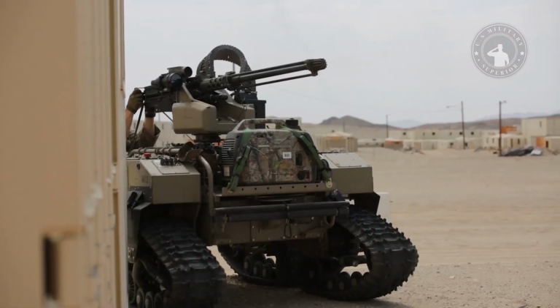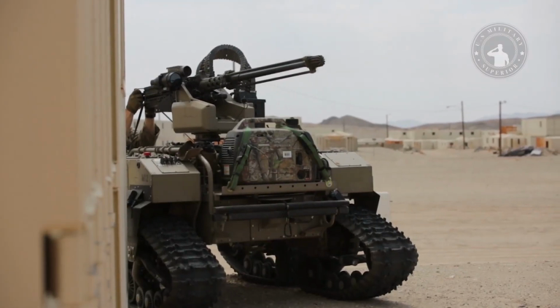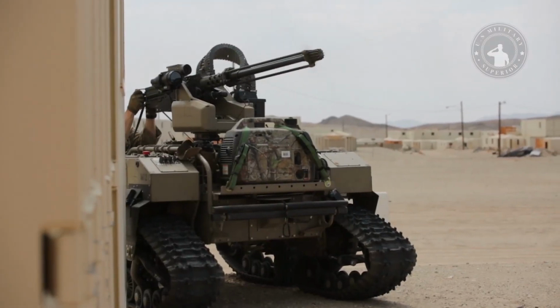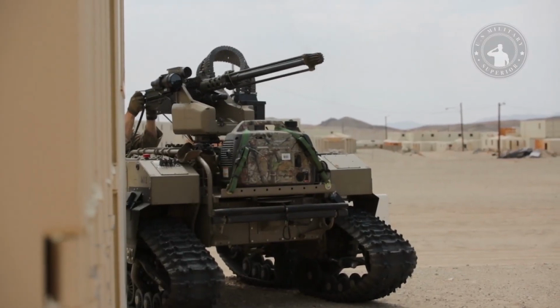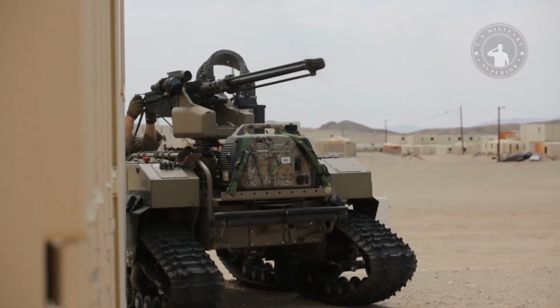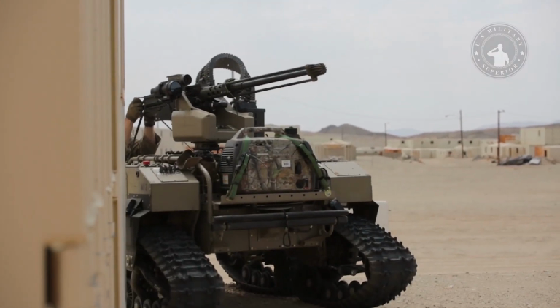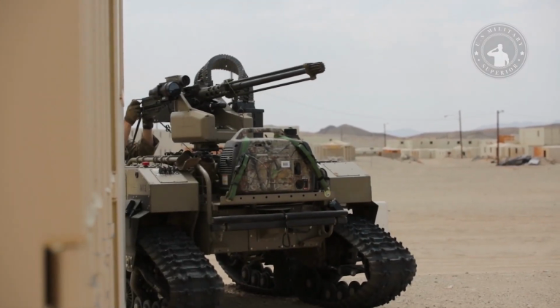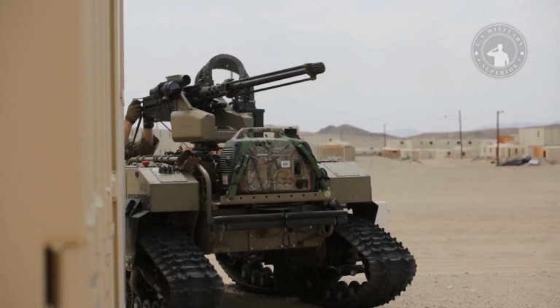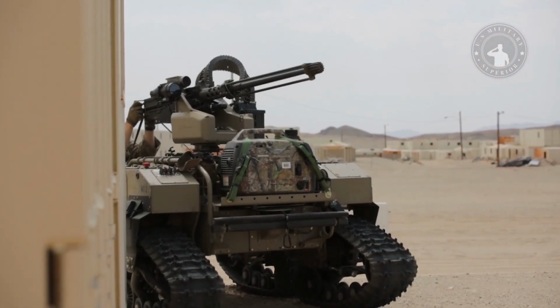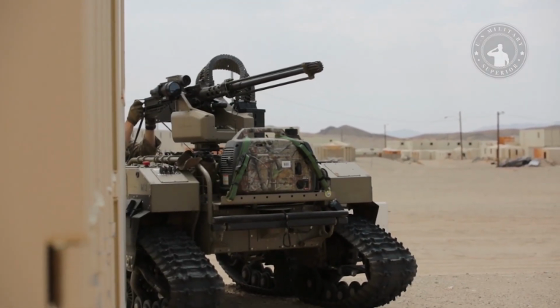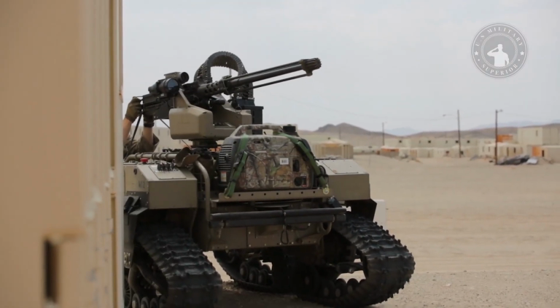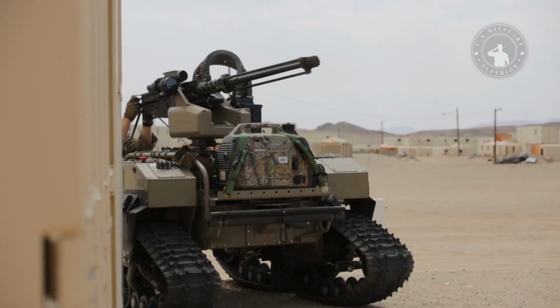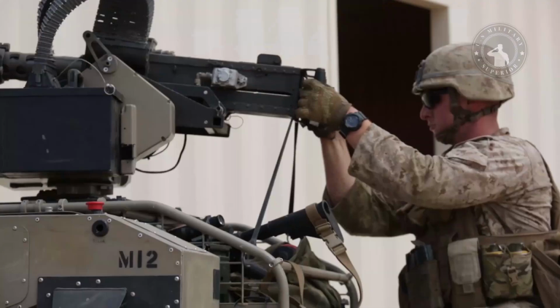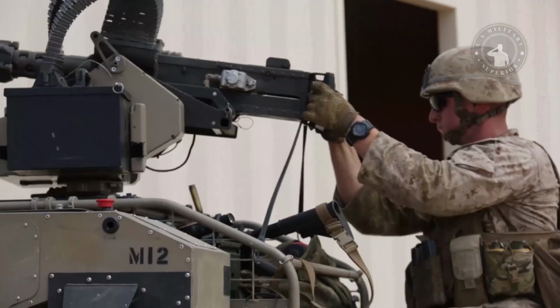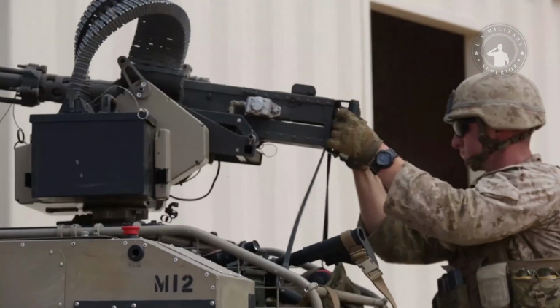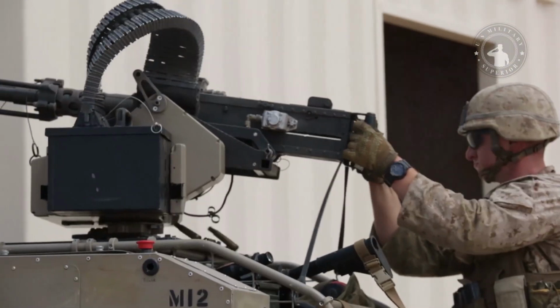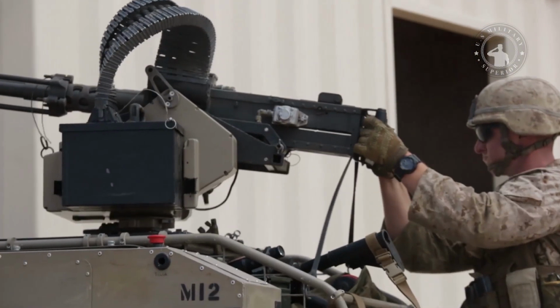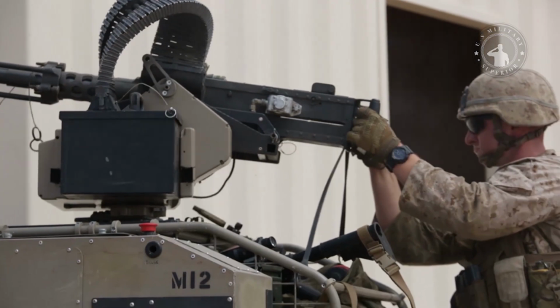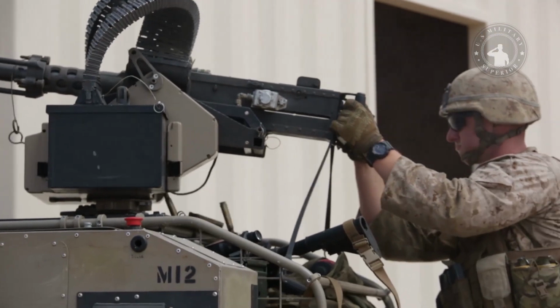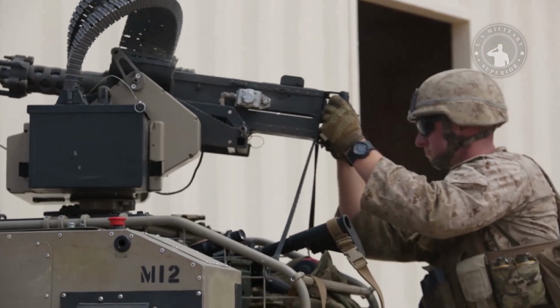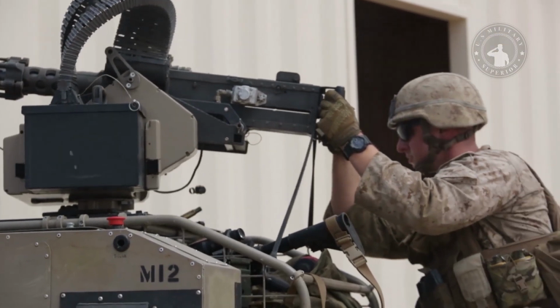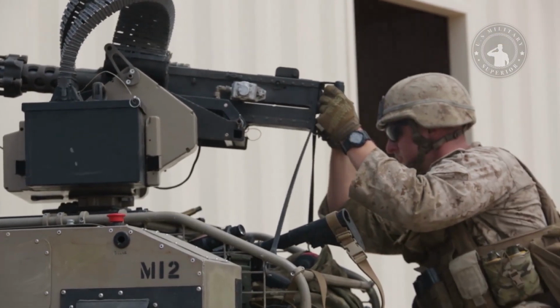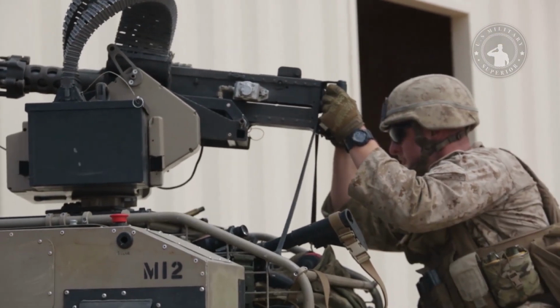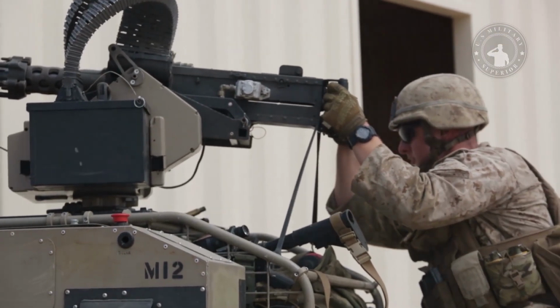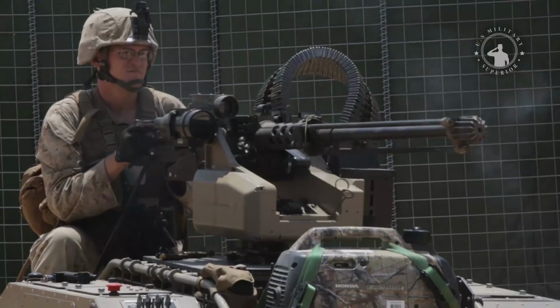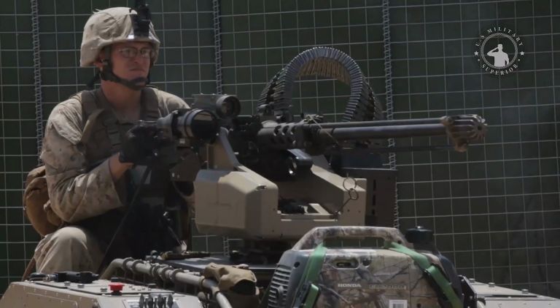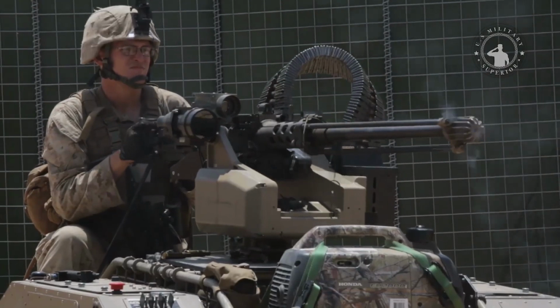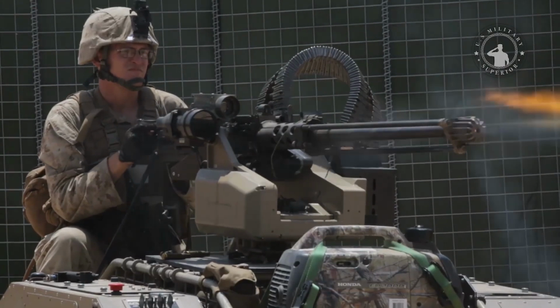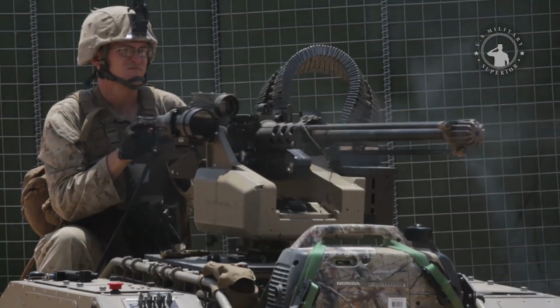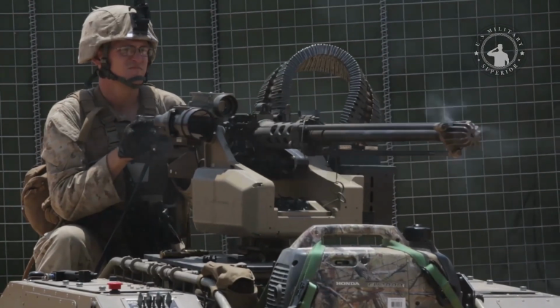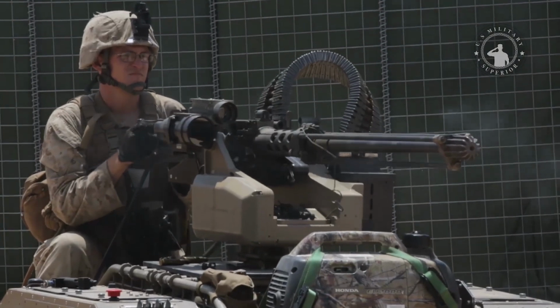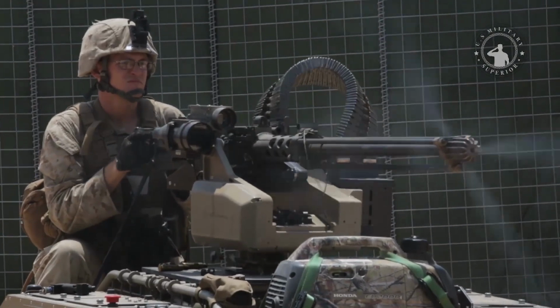The advantage of the MUTT is that it can perform highly on tough terrain, such as mud, sand, and steep slopes.